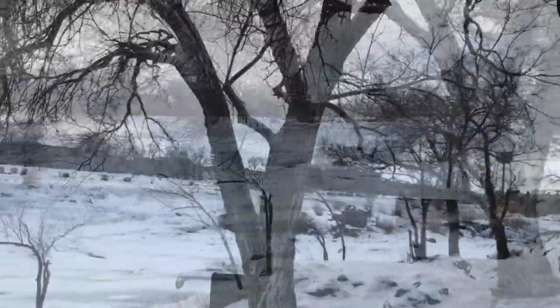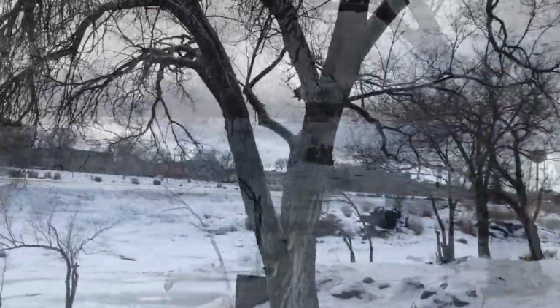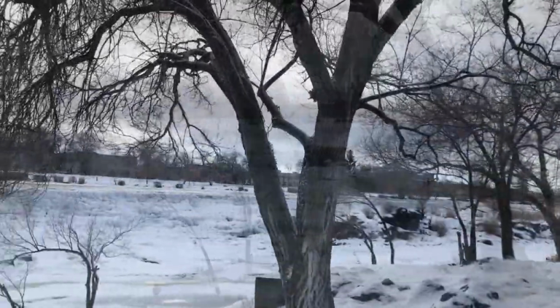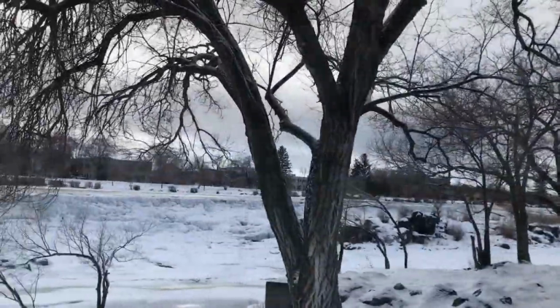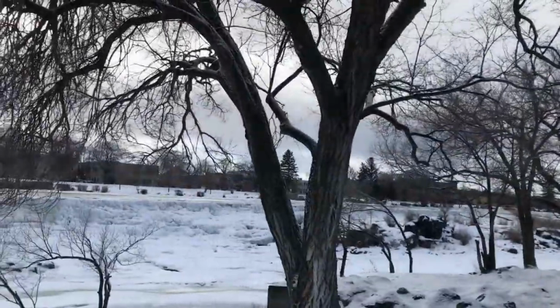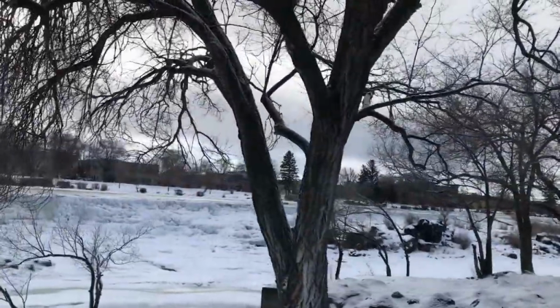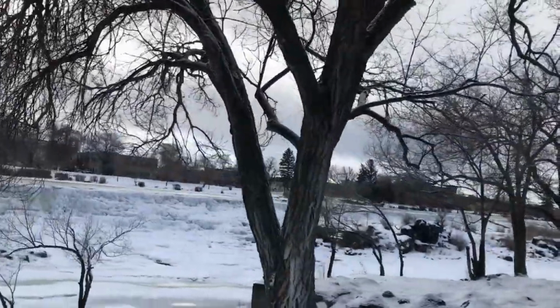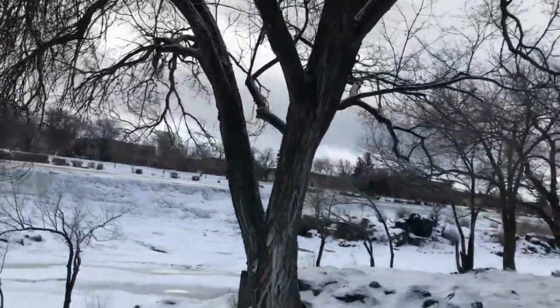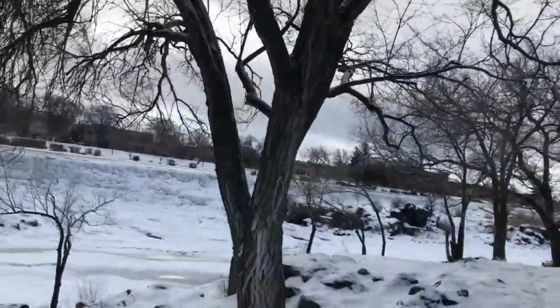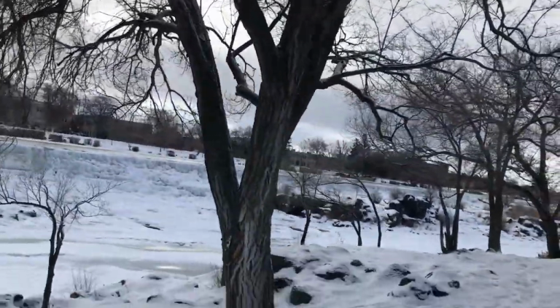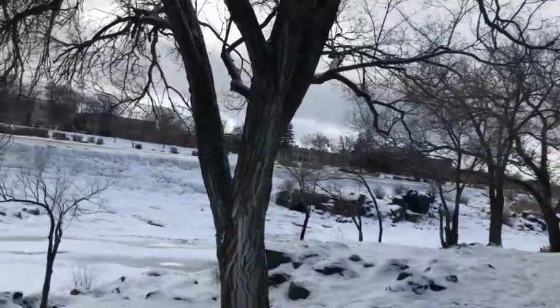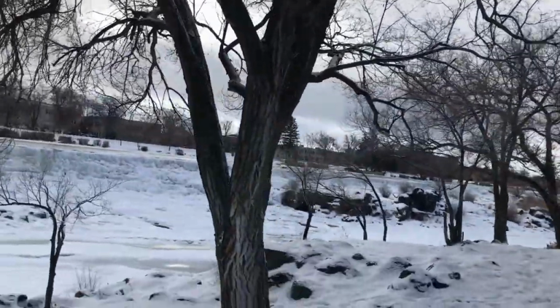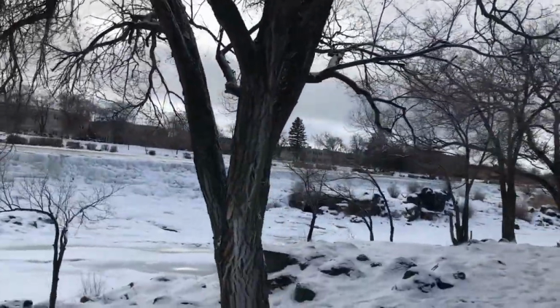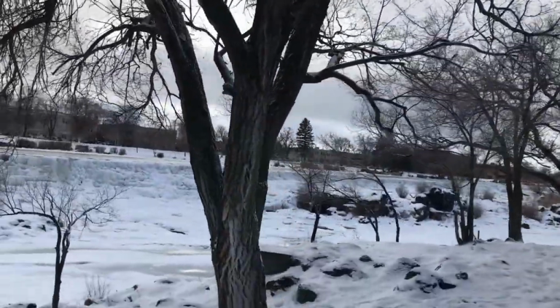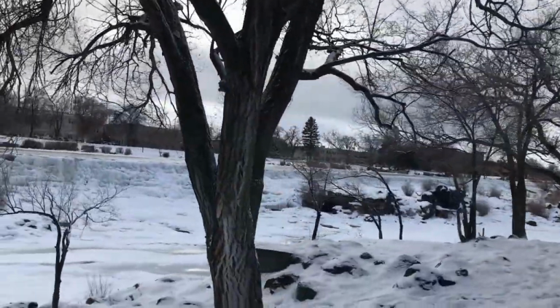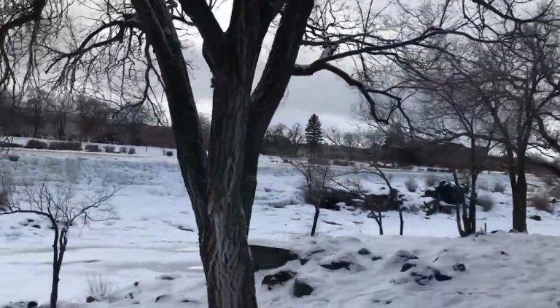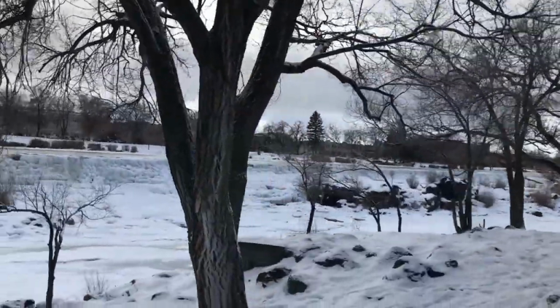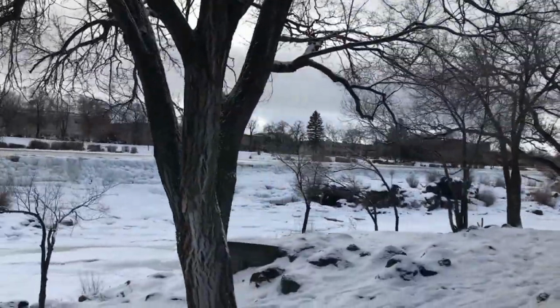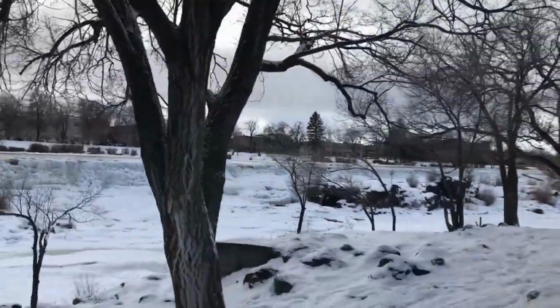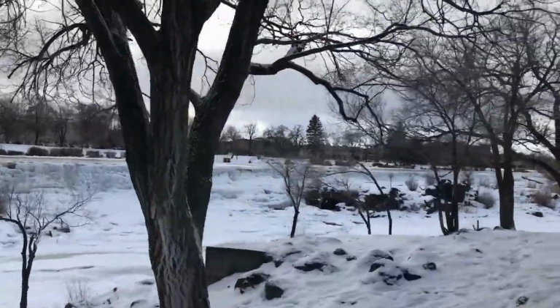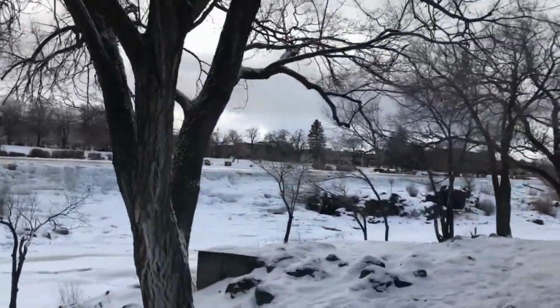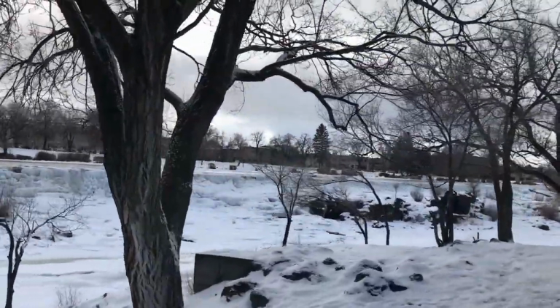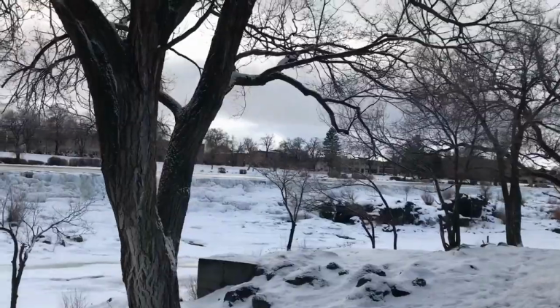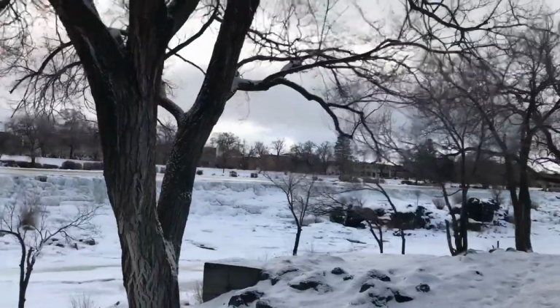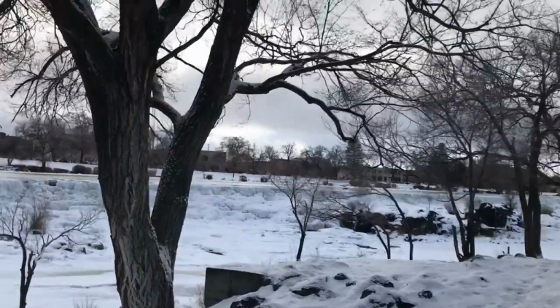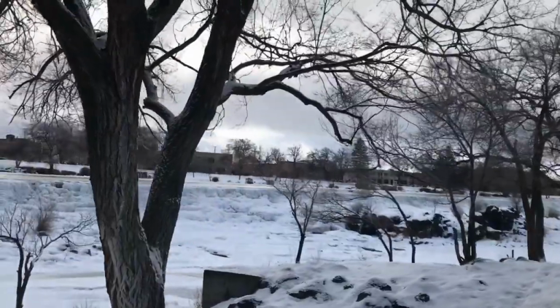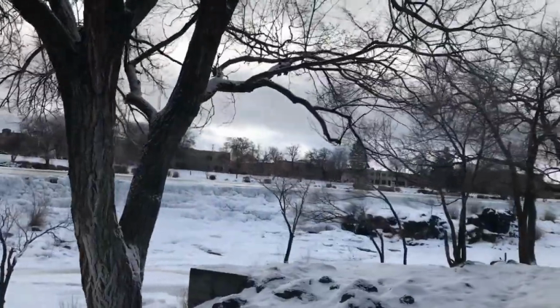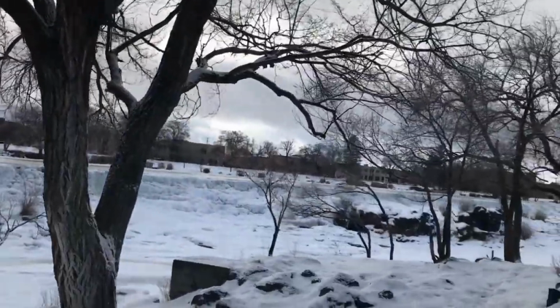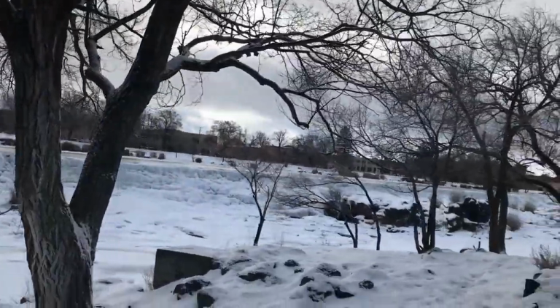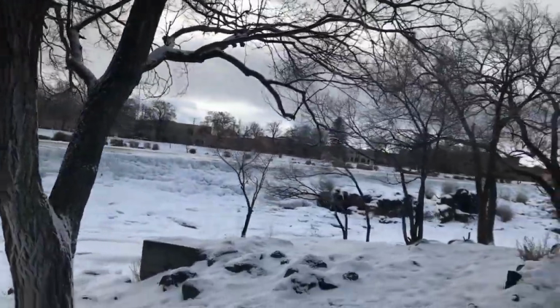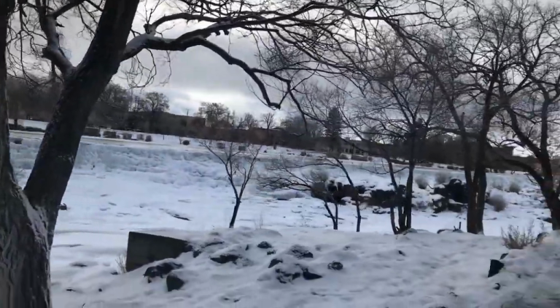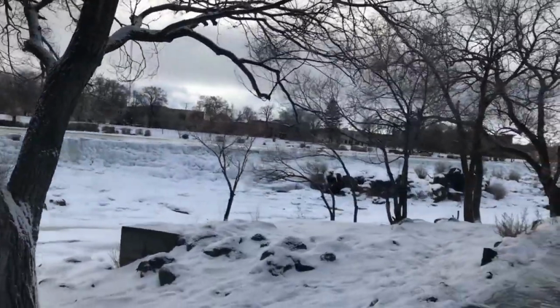I wish my husband was here — this place is so cool. It would be great to share this with him.